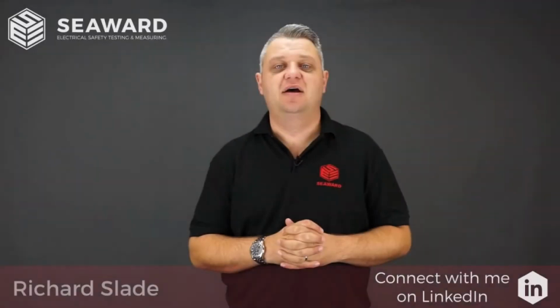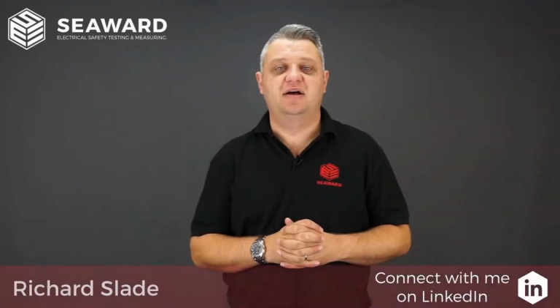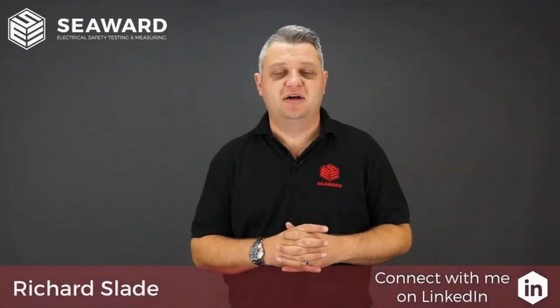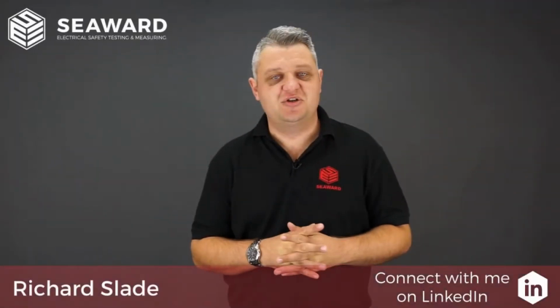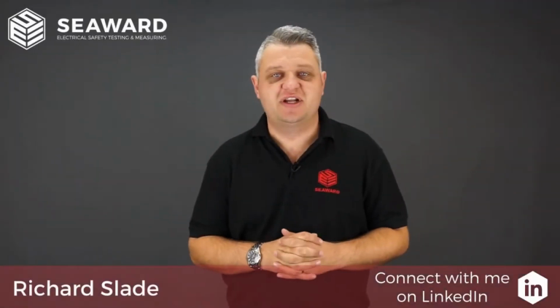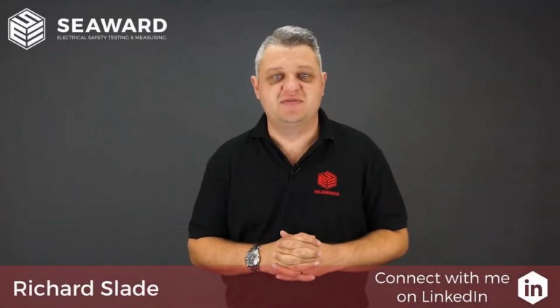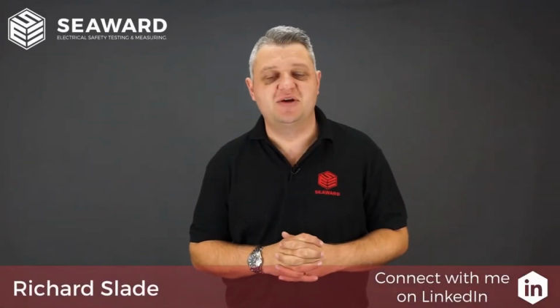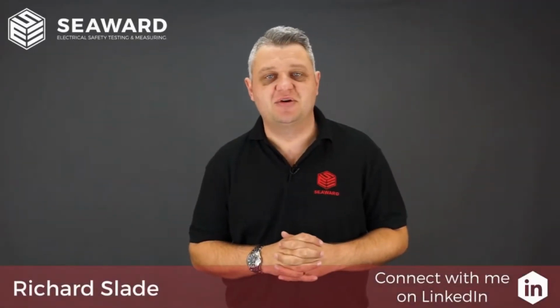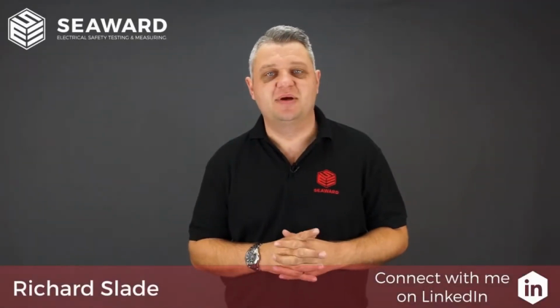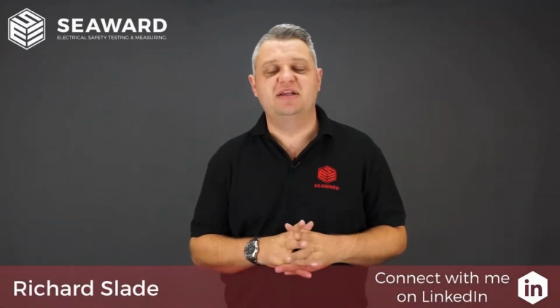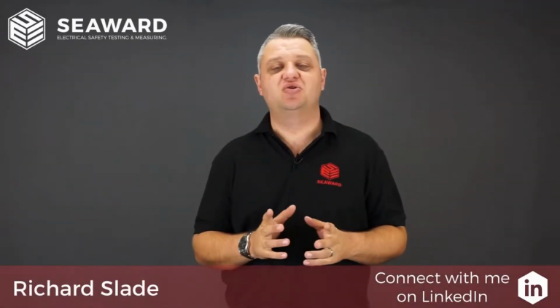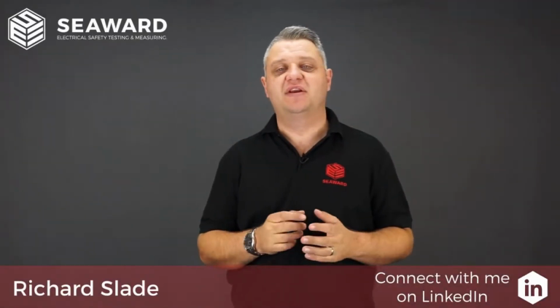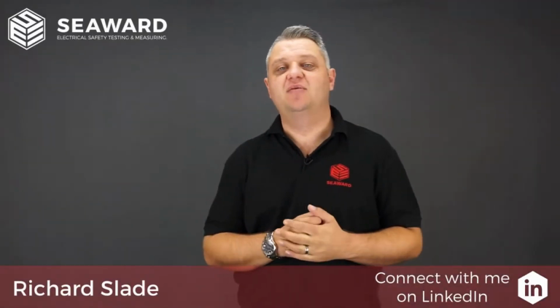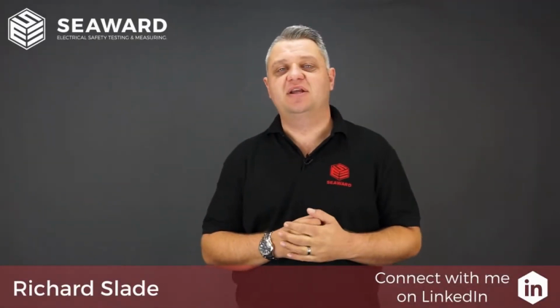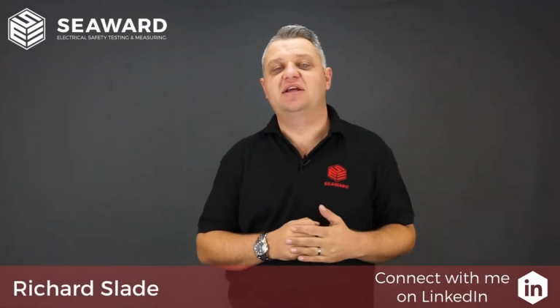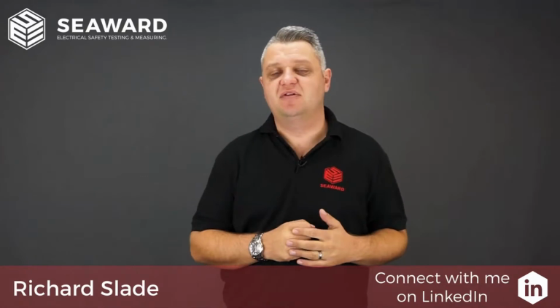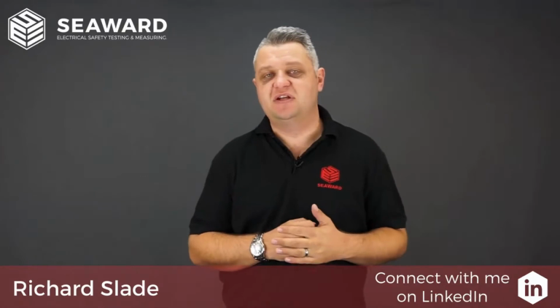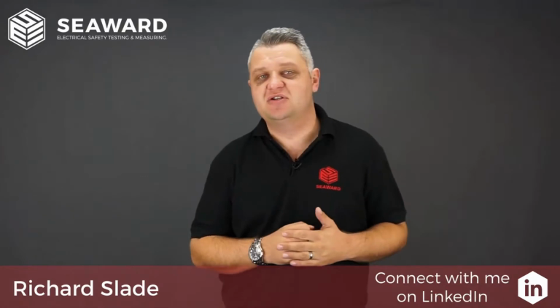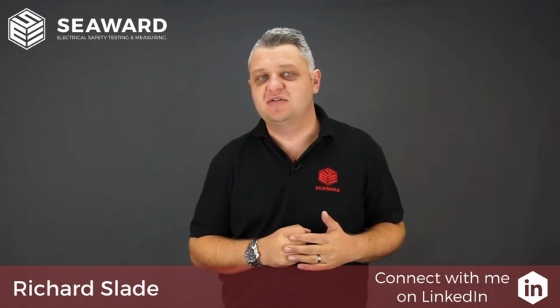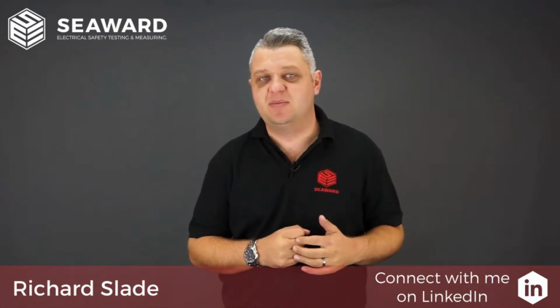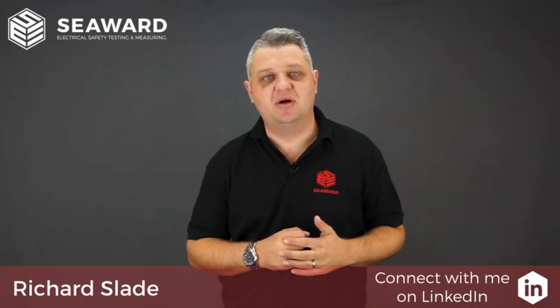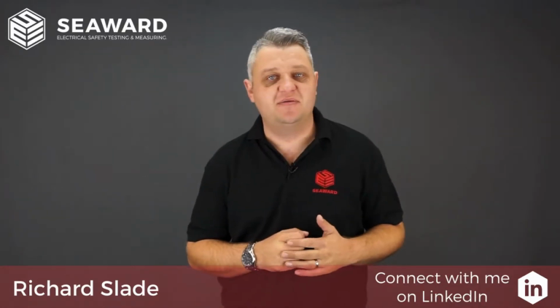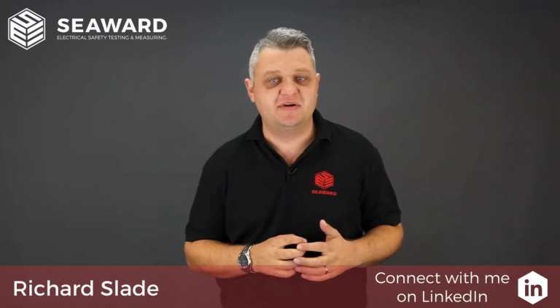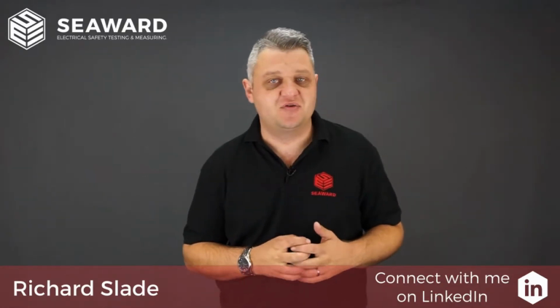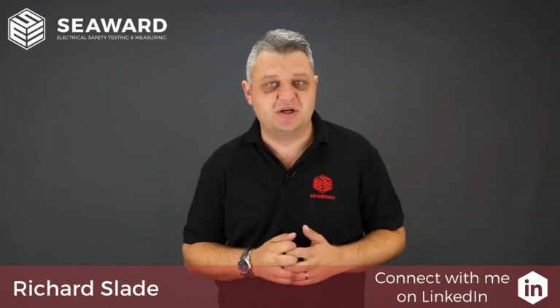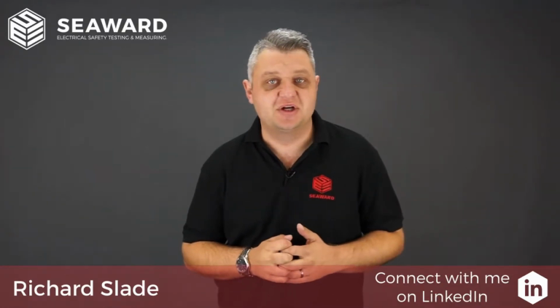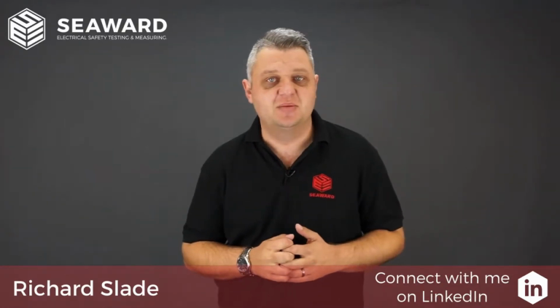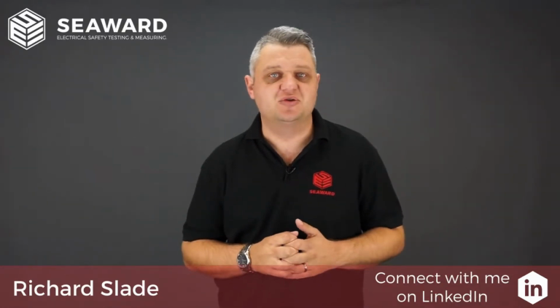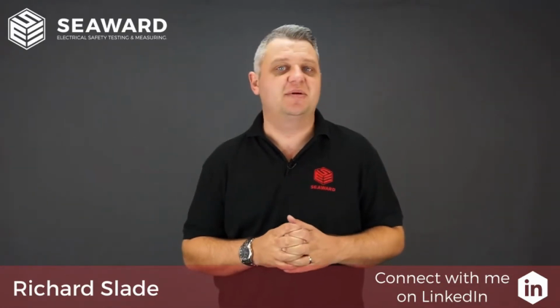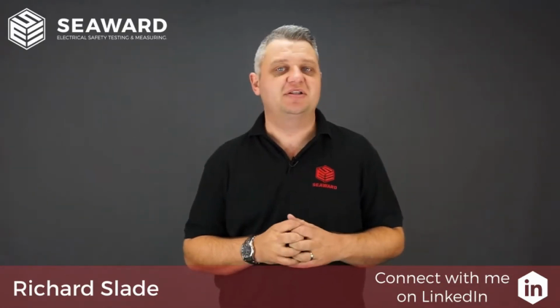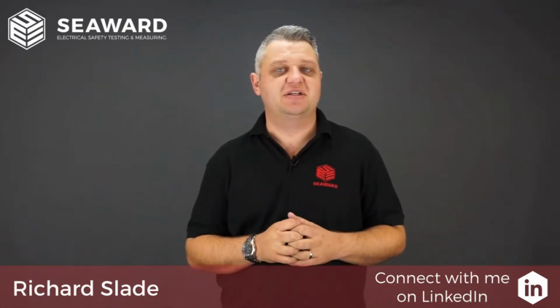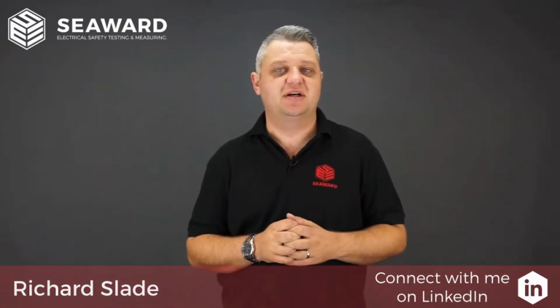Hi, I'm Richard Slade of the Seaward Group and in this short video we're going to take you through the features of the Apollo 500 Plus Portable Appliance Tester.